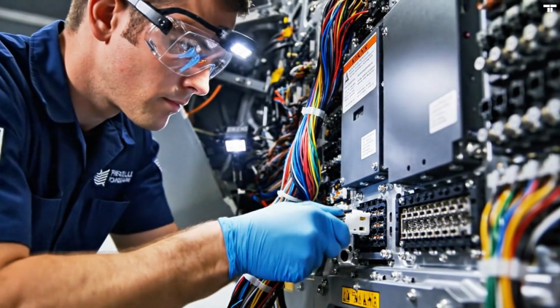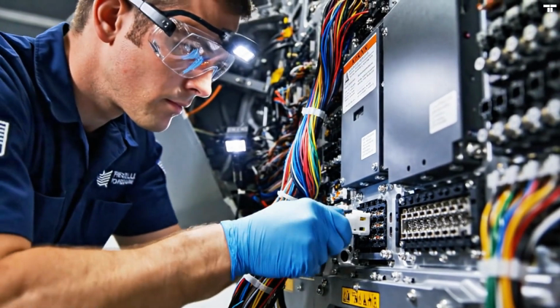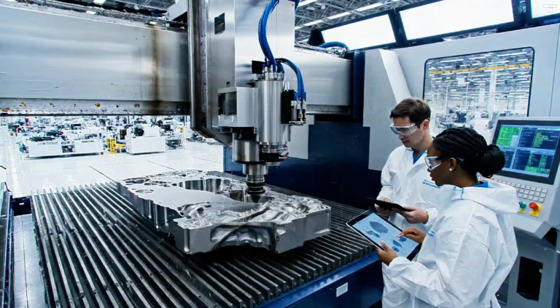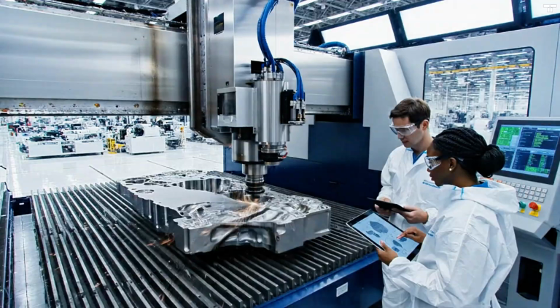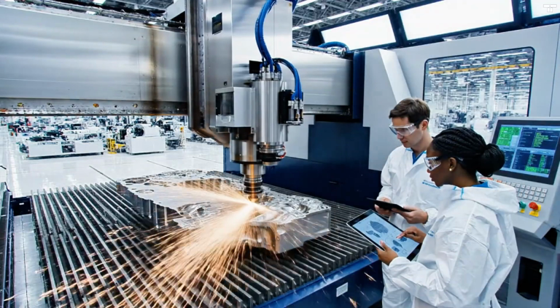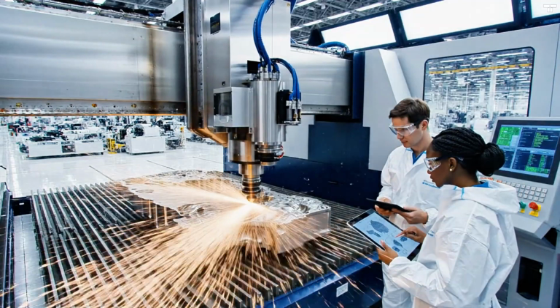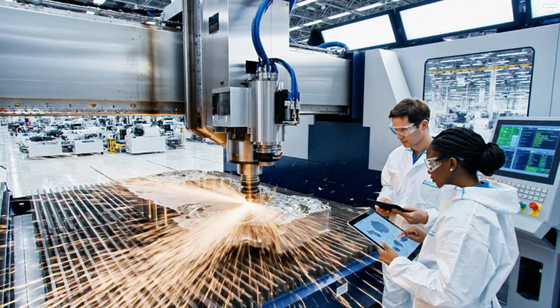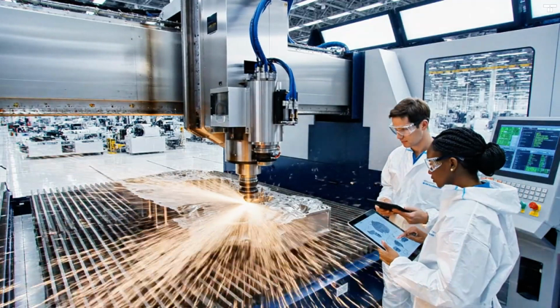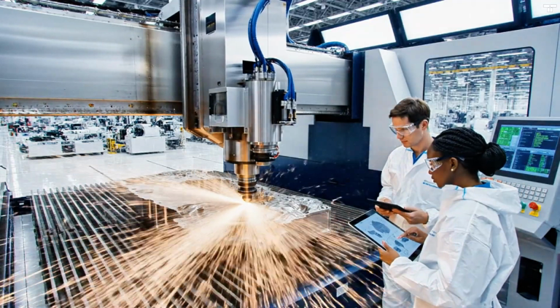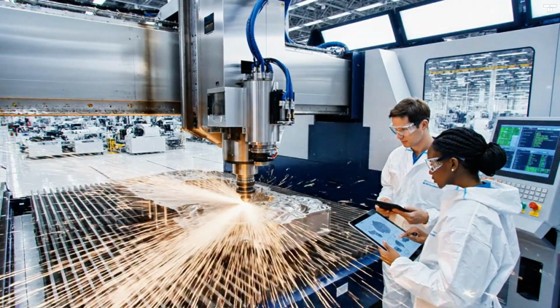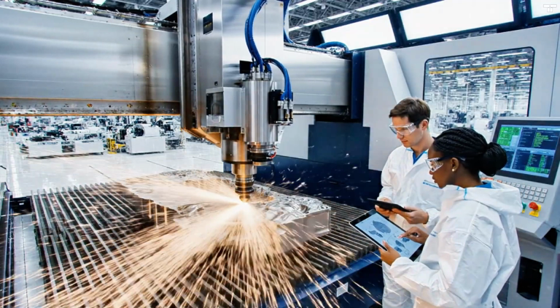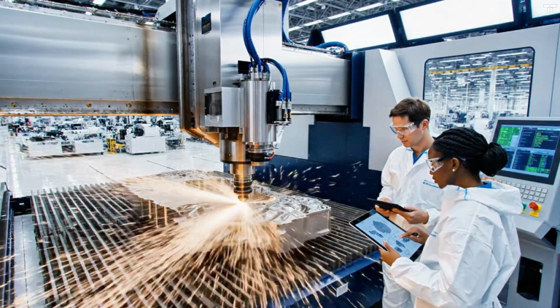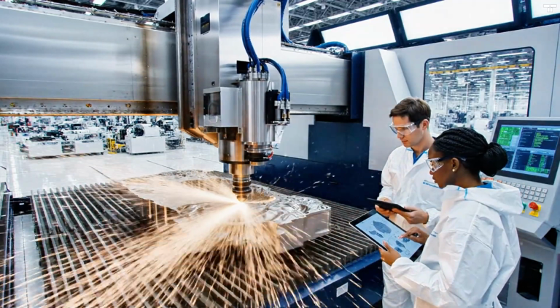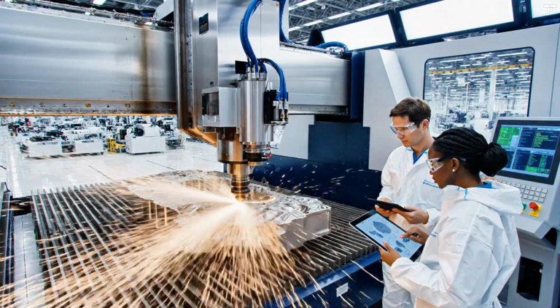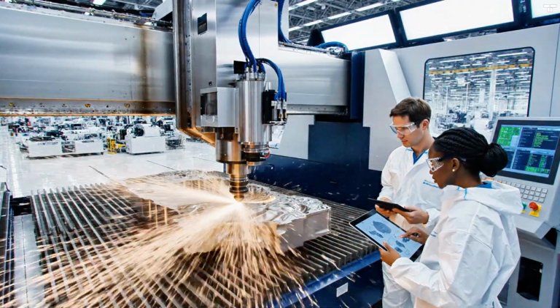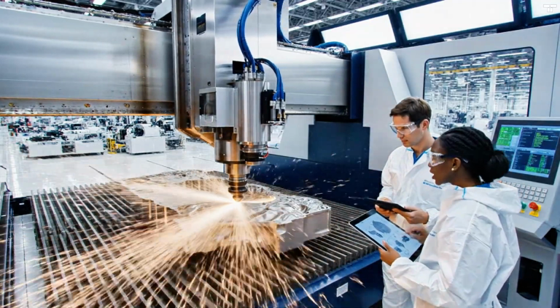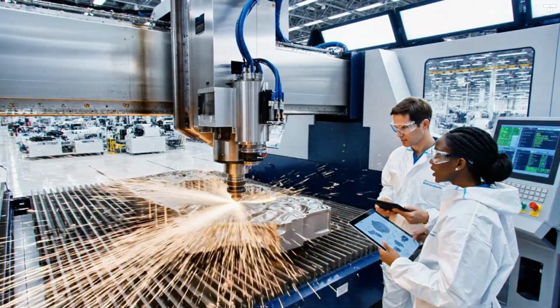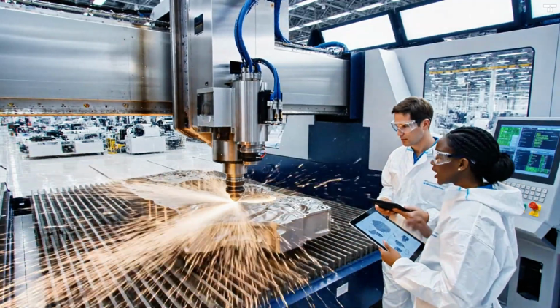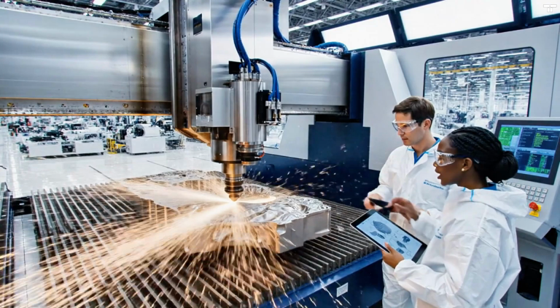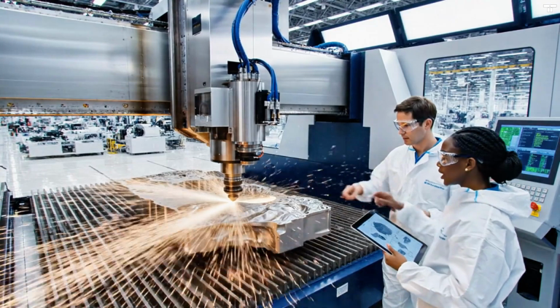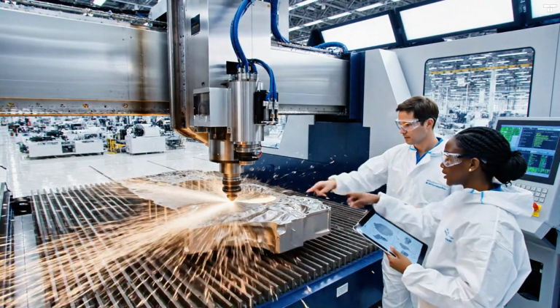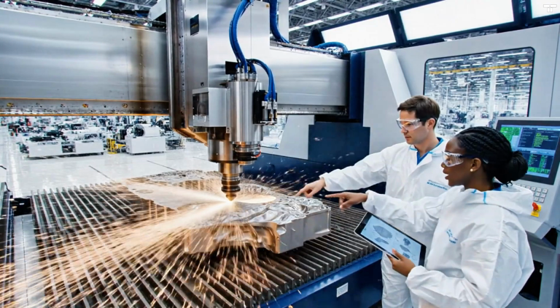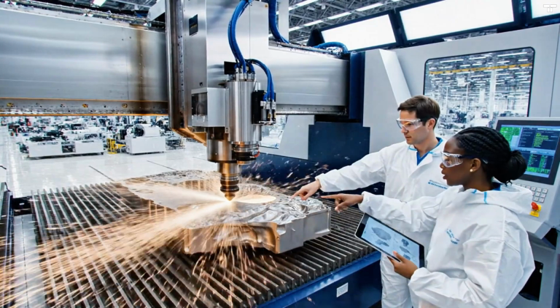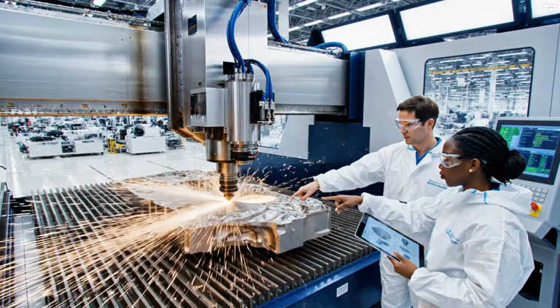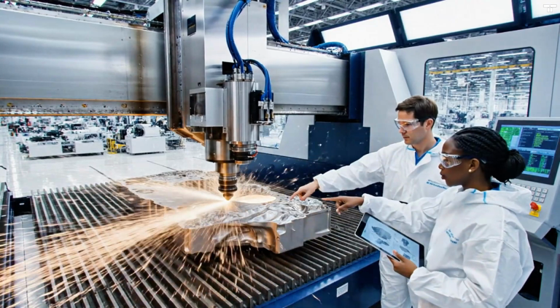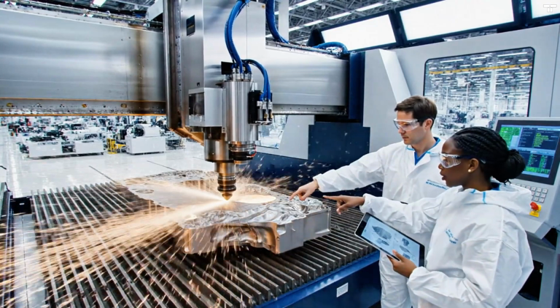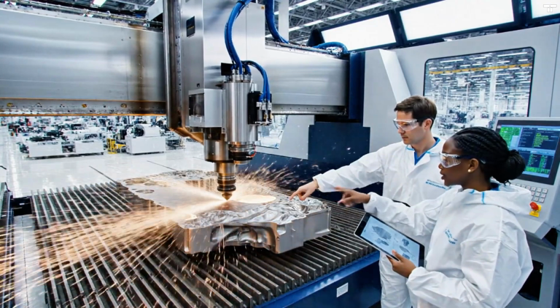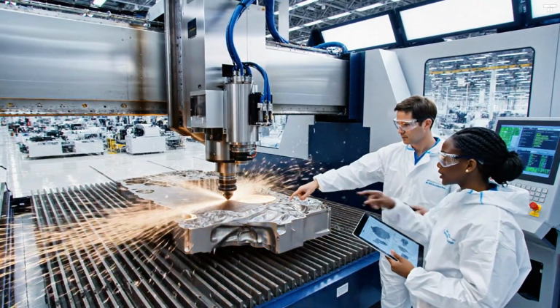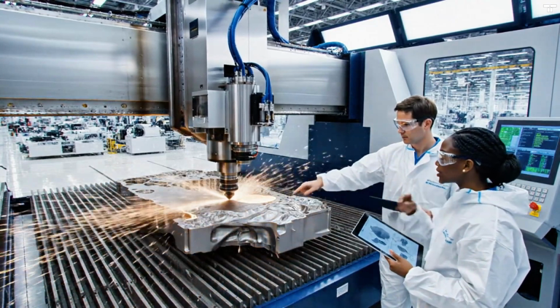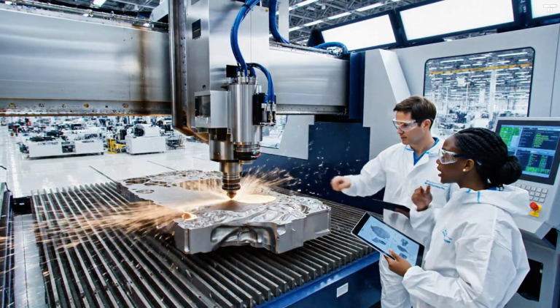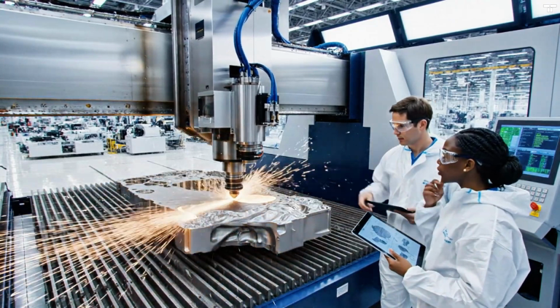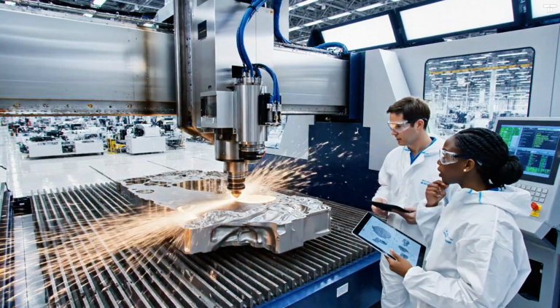The thermal readout is spiking slightly right here. Yeah, I see that. The coolant flow seems stable though.